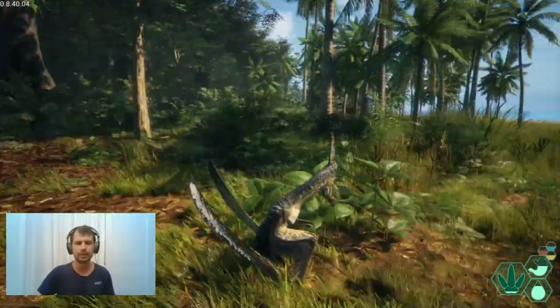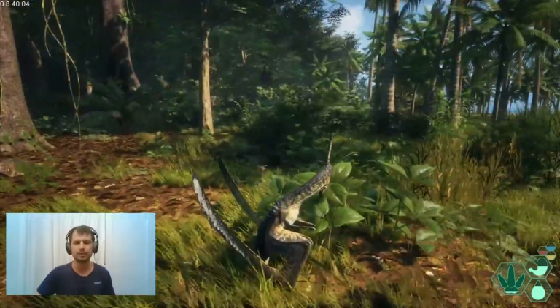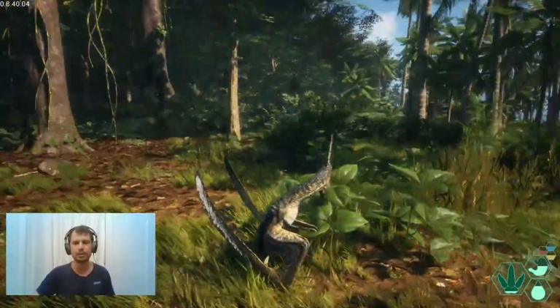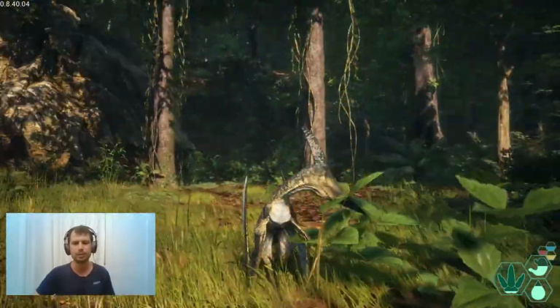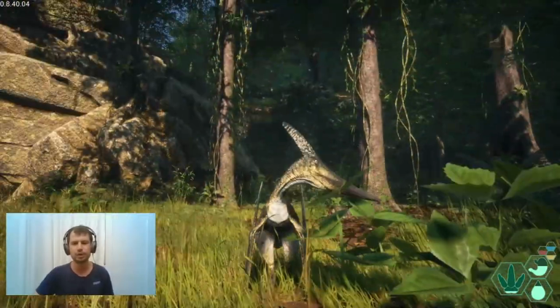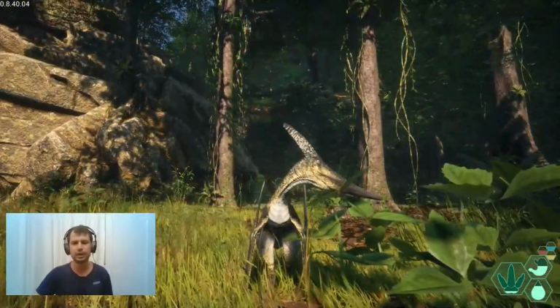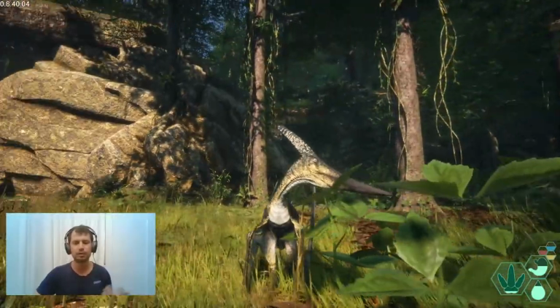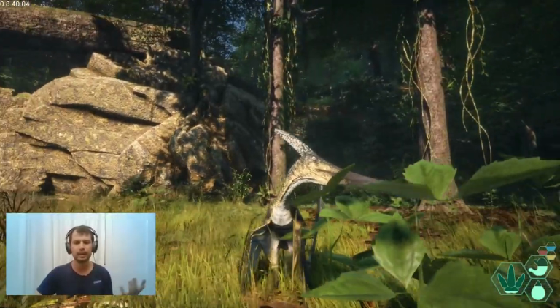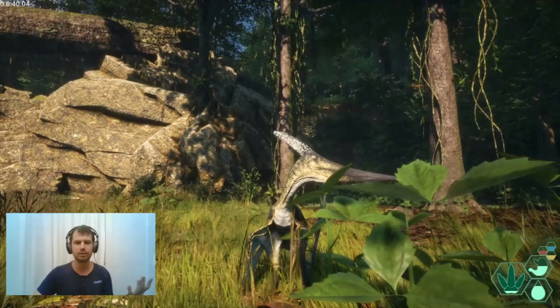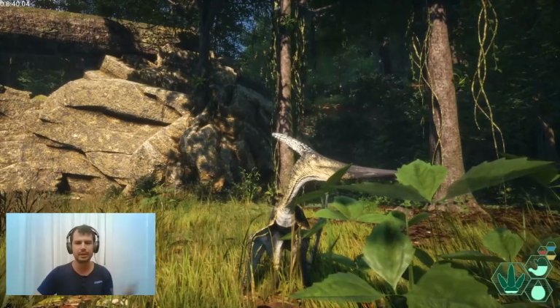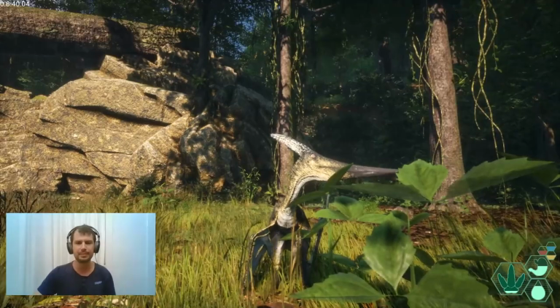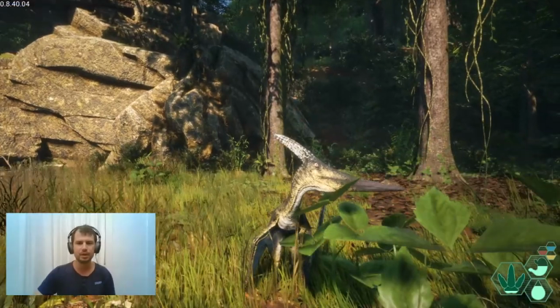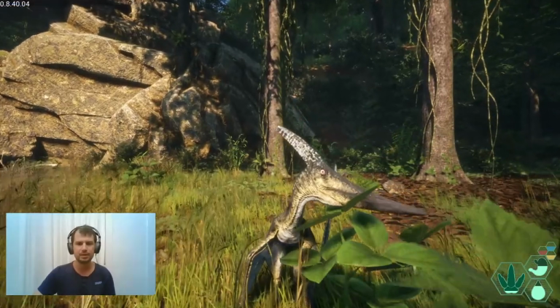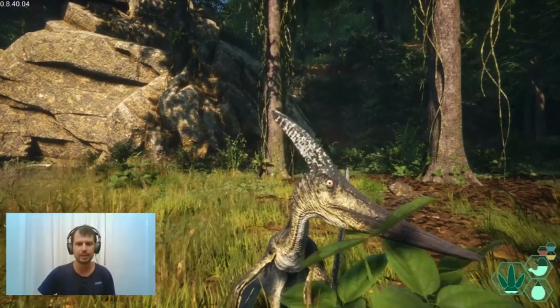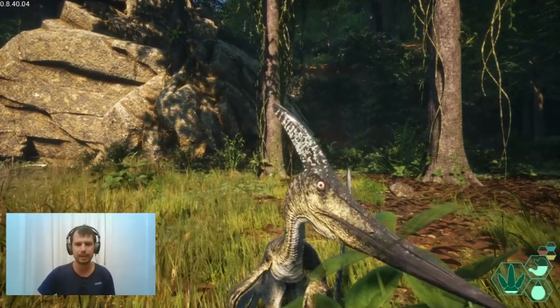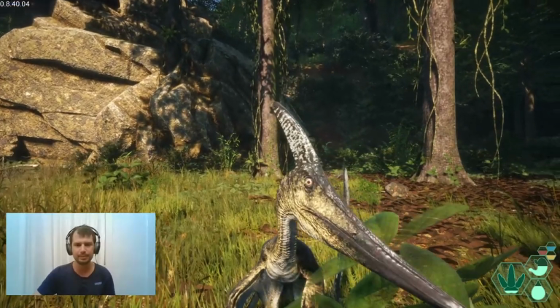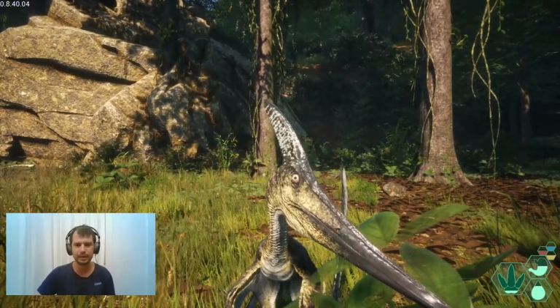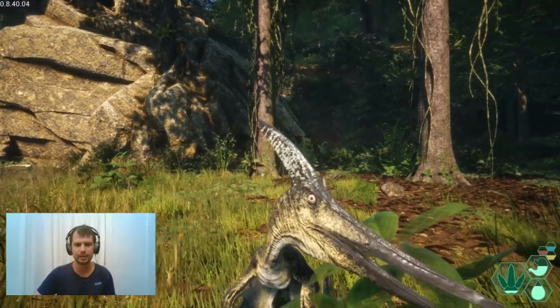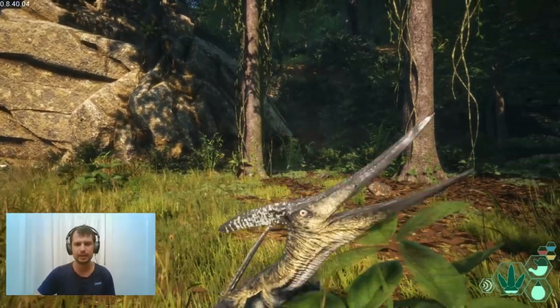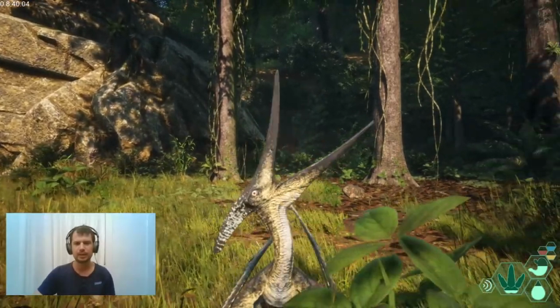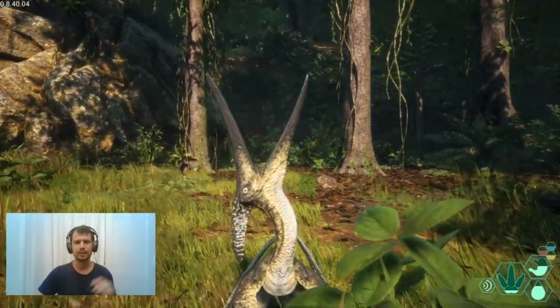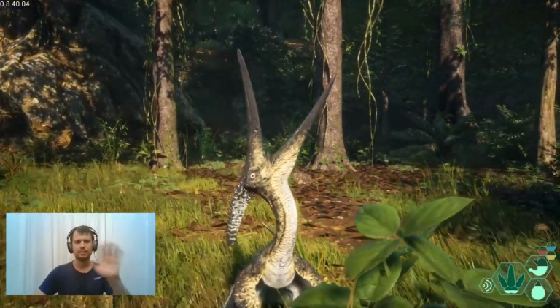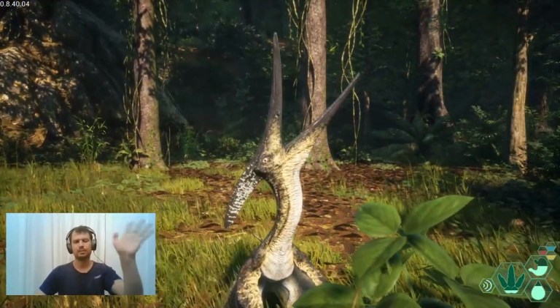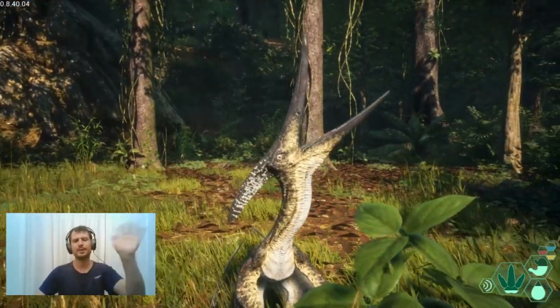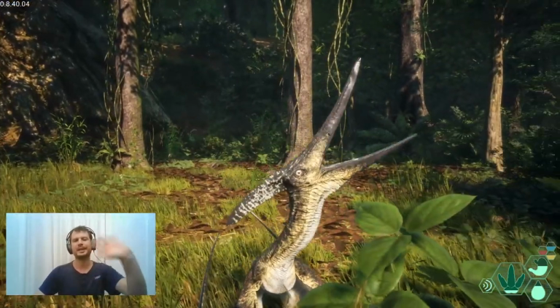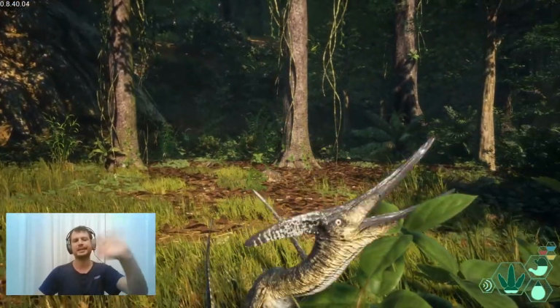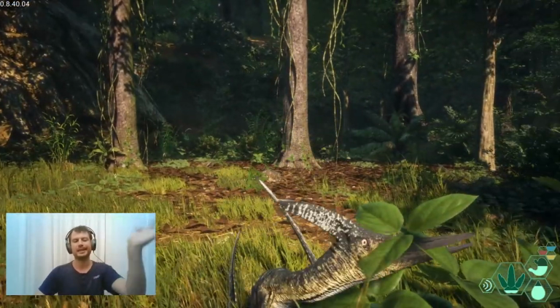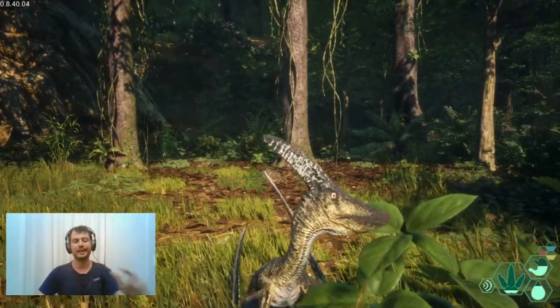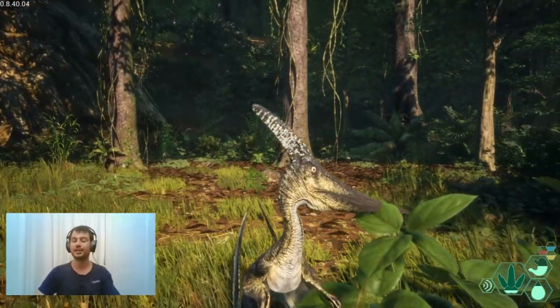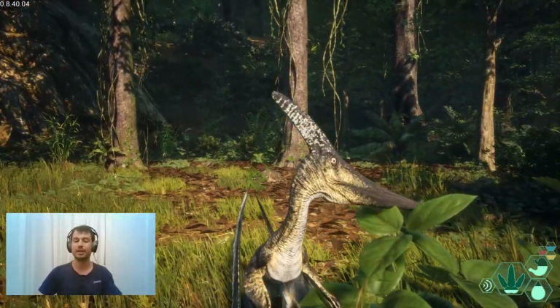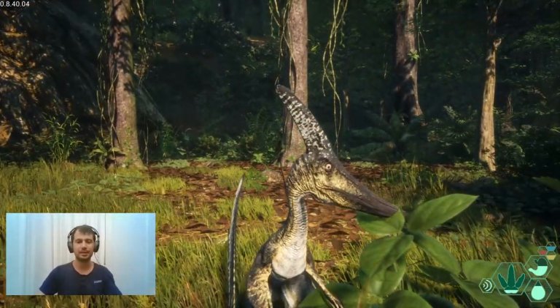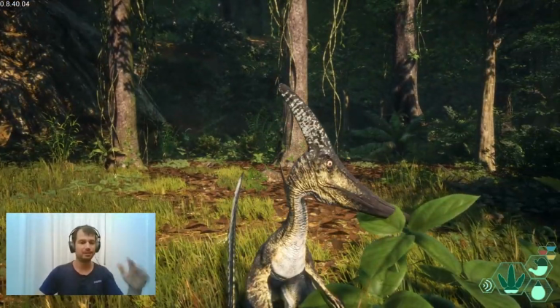Thank you all so much for watching. I hope you liked today's episode. Say bye bye, Pteranodon. Bye bye, and have a great day. Bye.